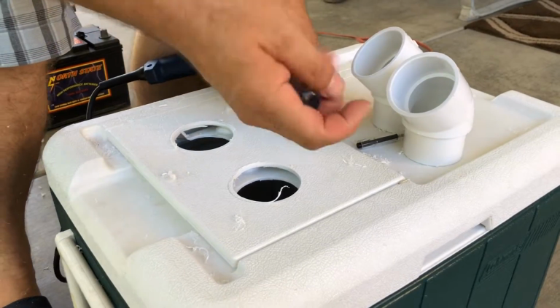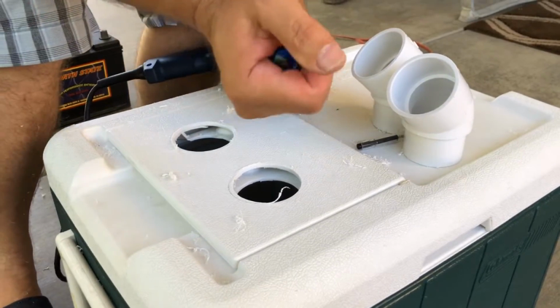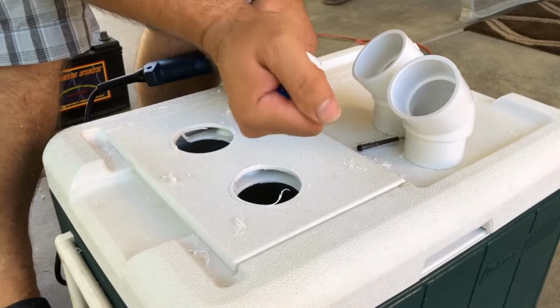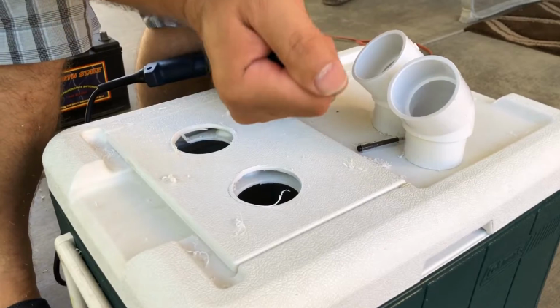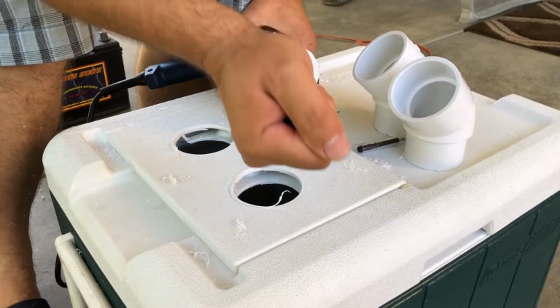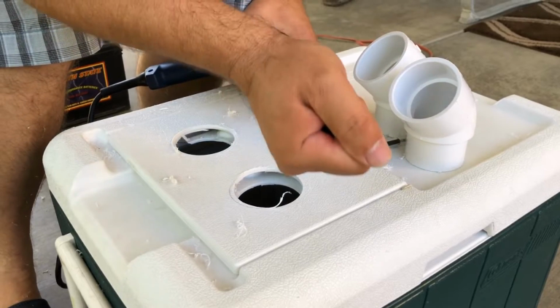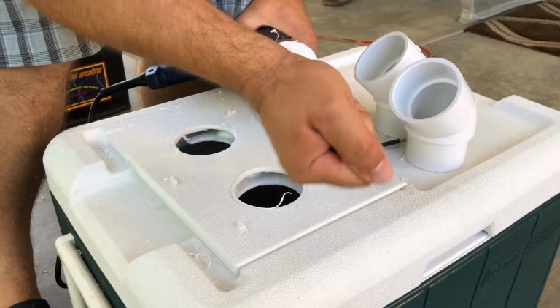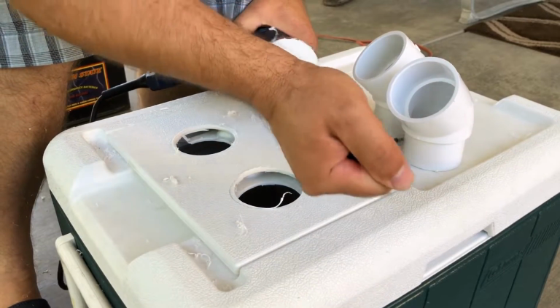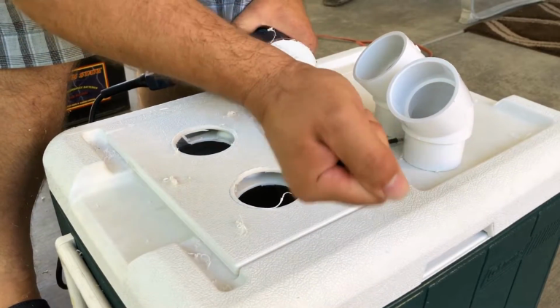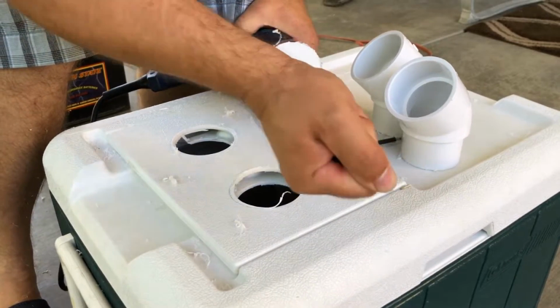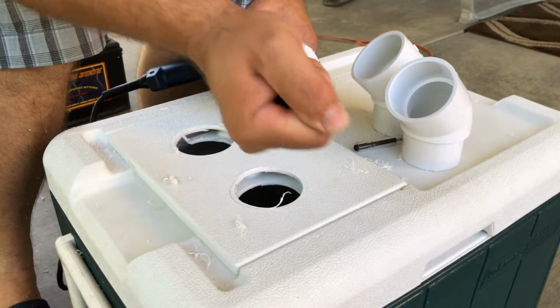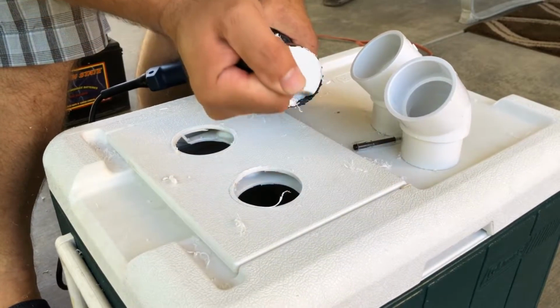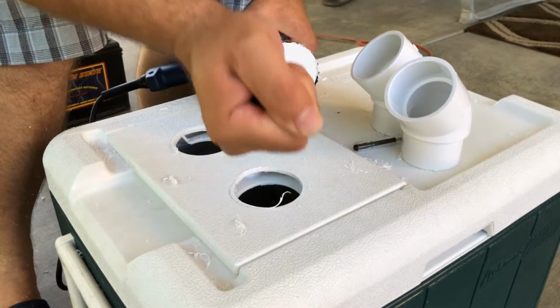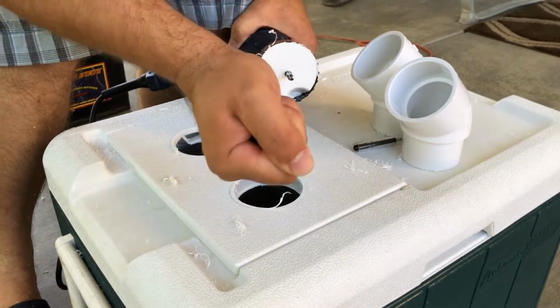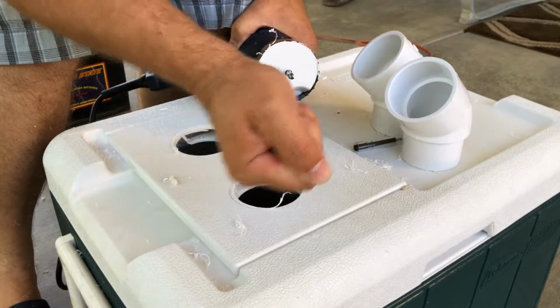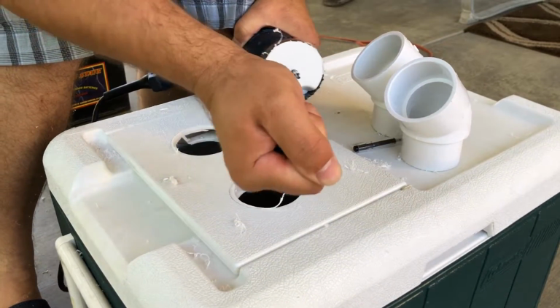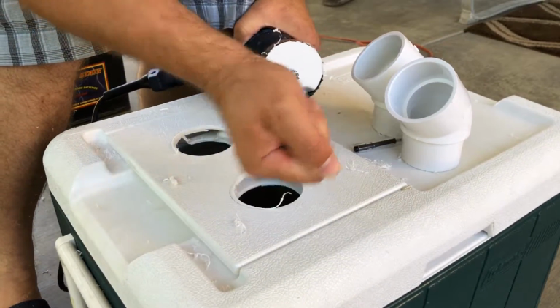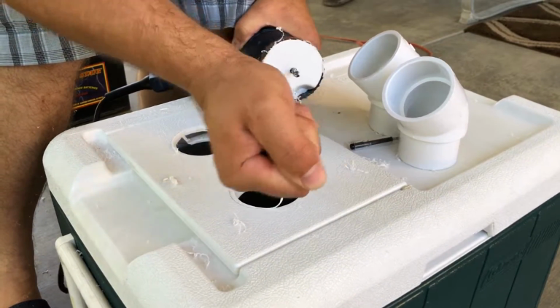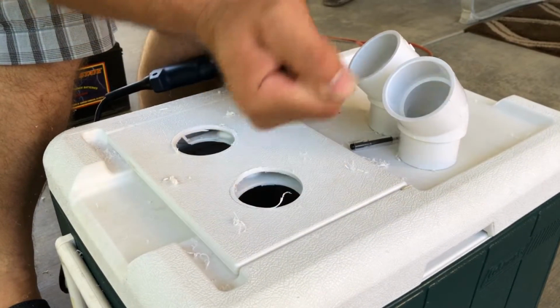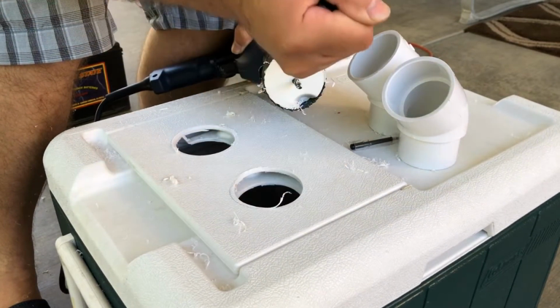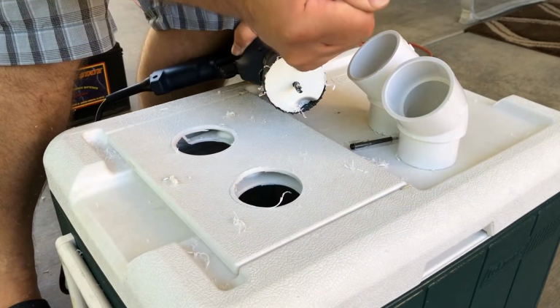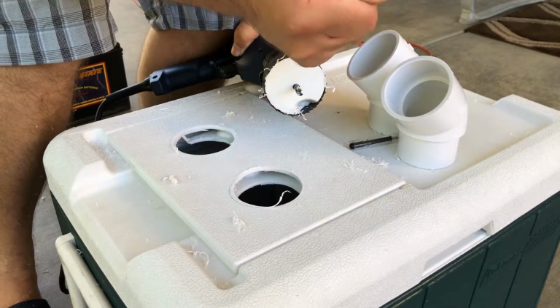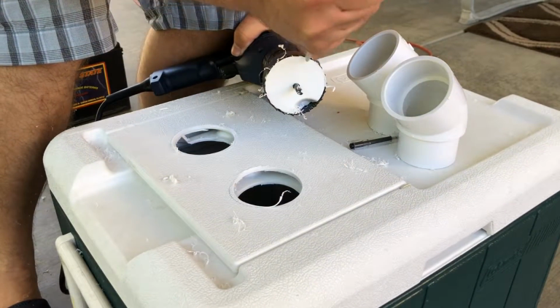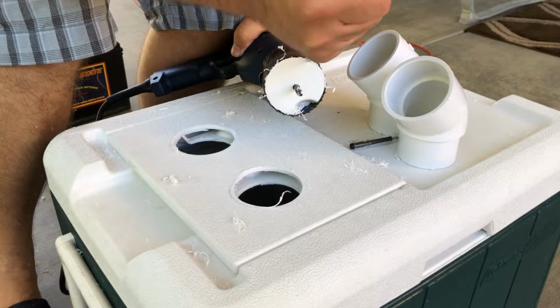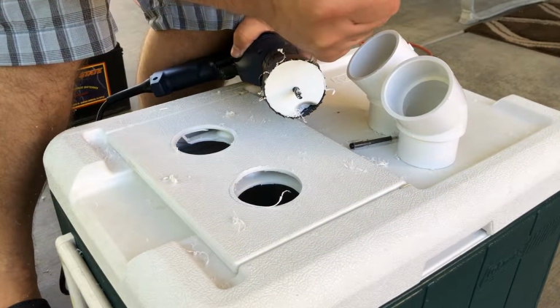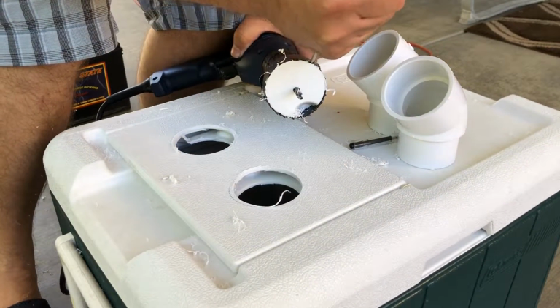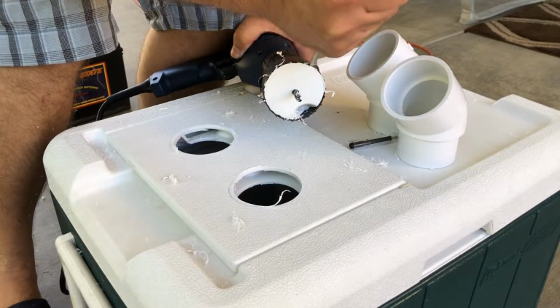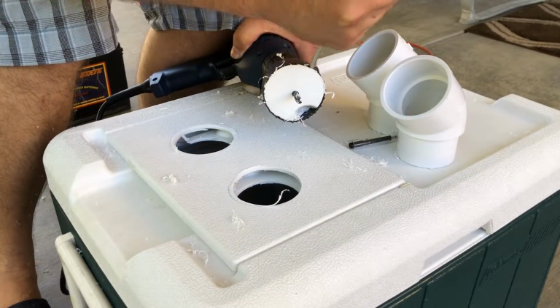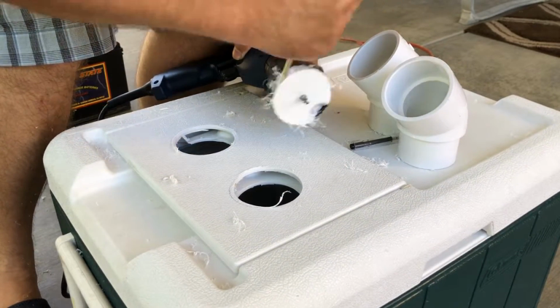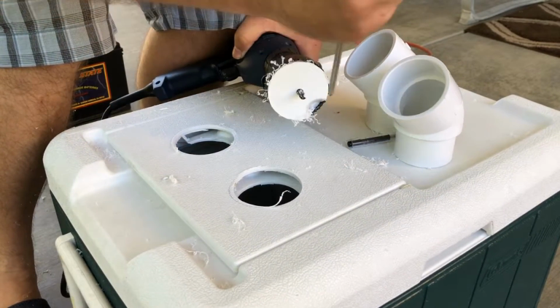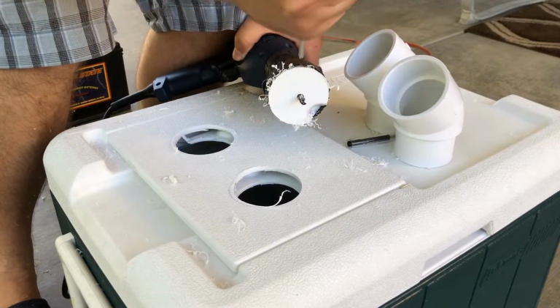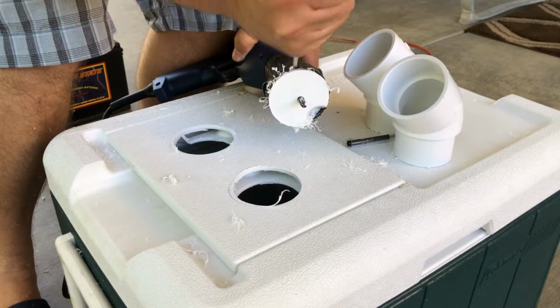The little discs of plastic do get stuck, so you're going to have to get them out. Just be careful when you get them out so you don't hurt yourself.